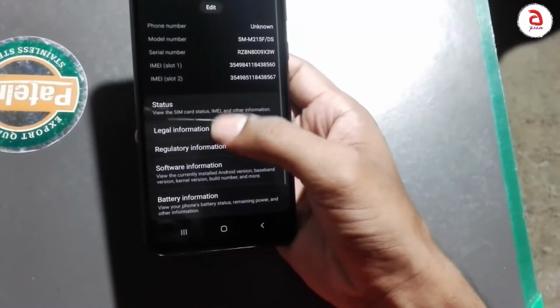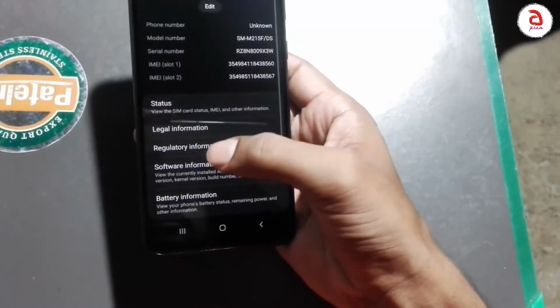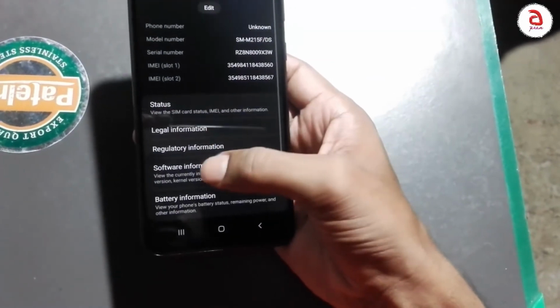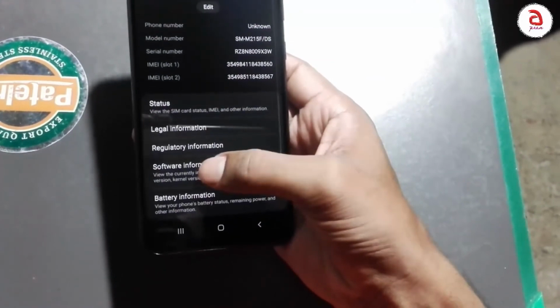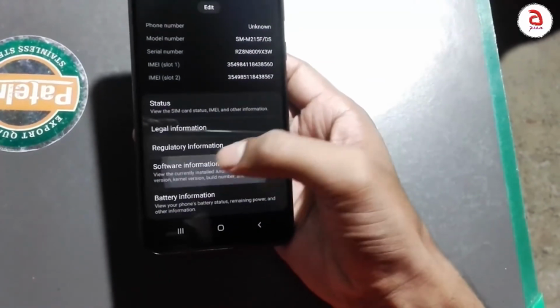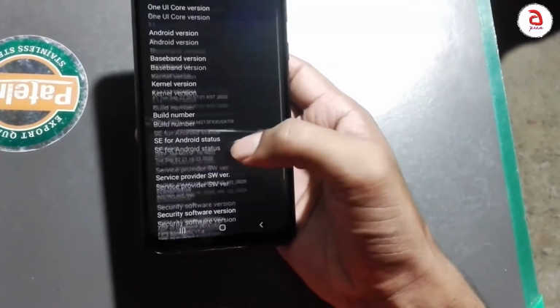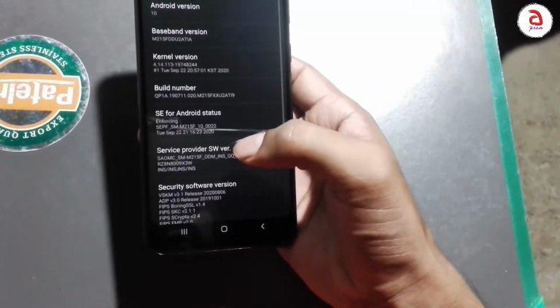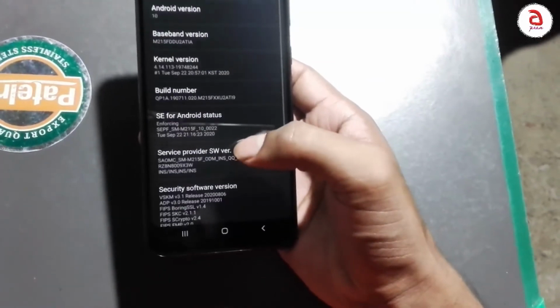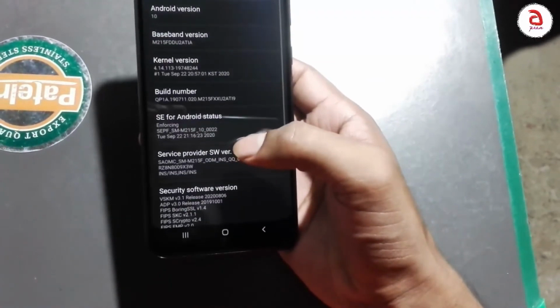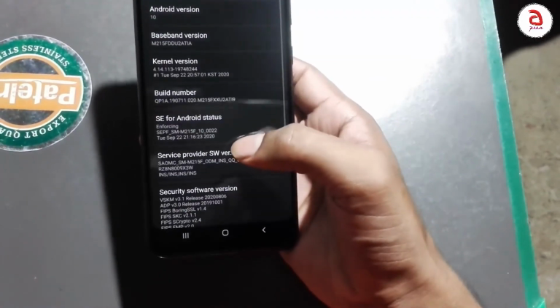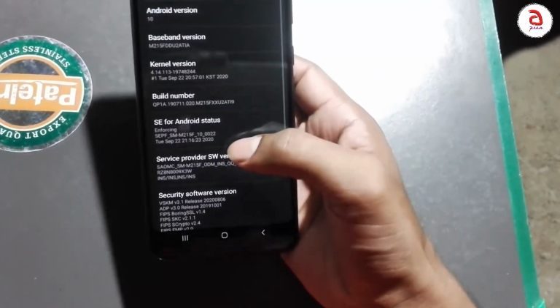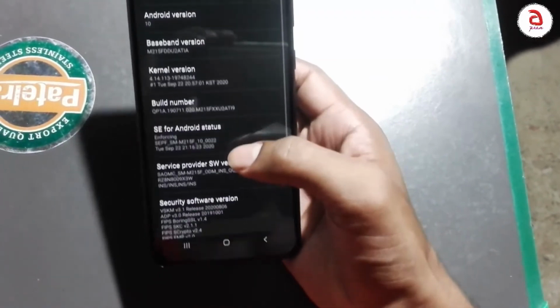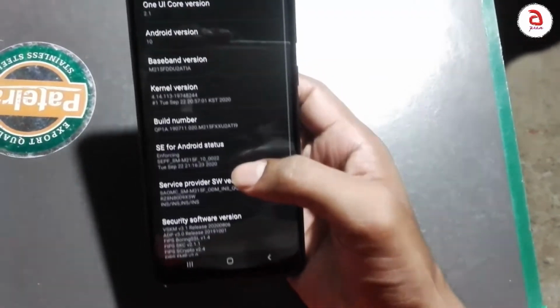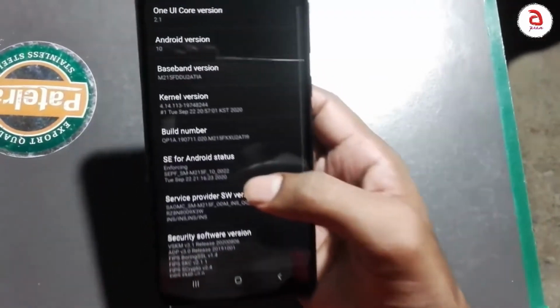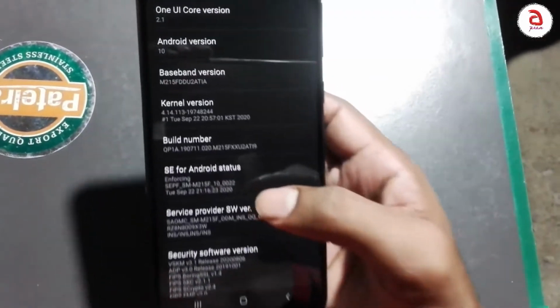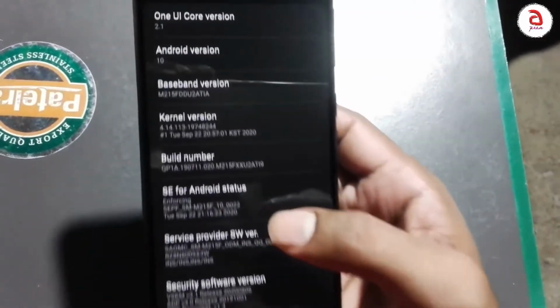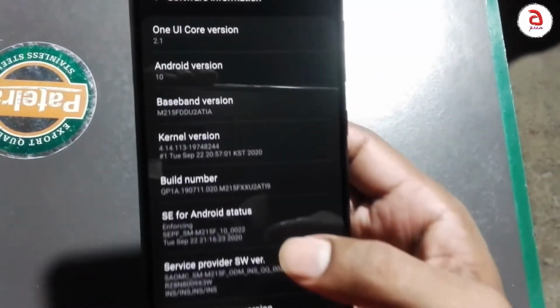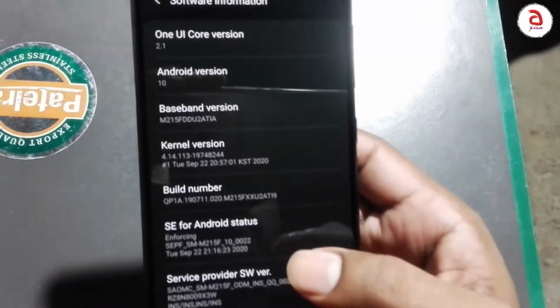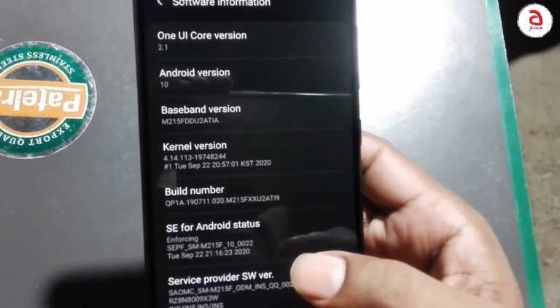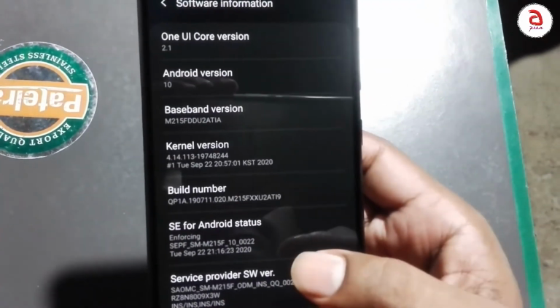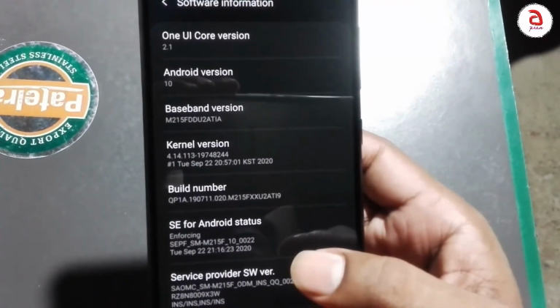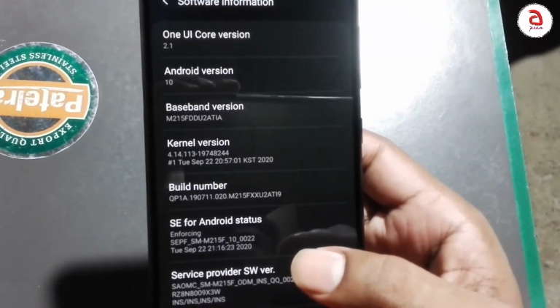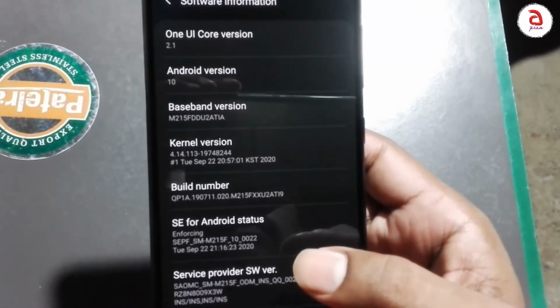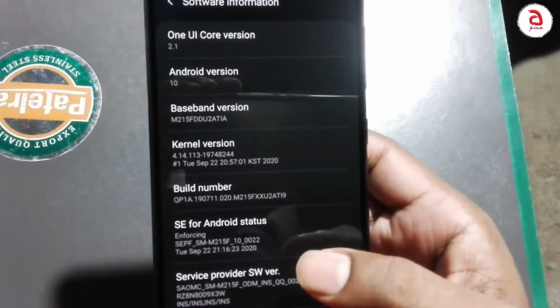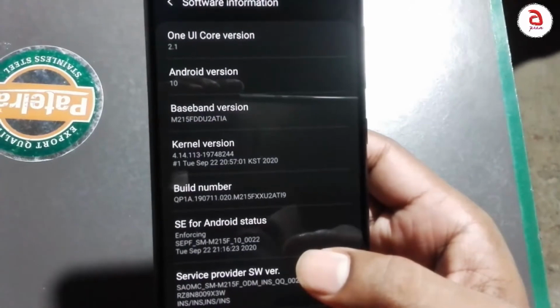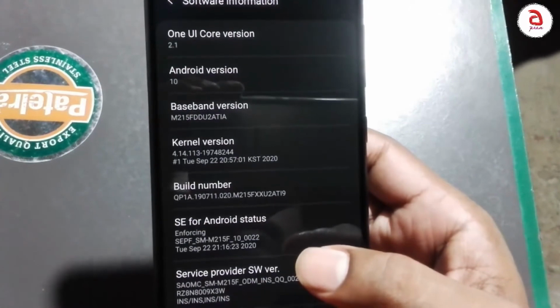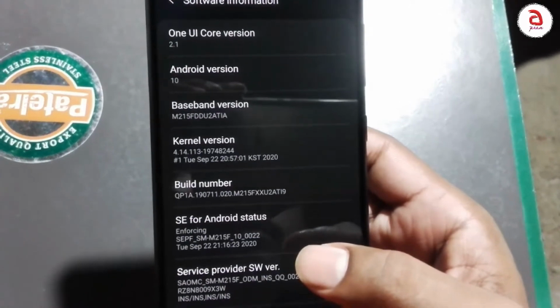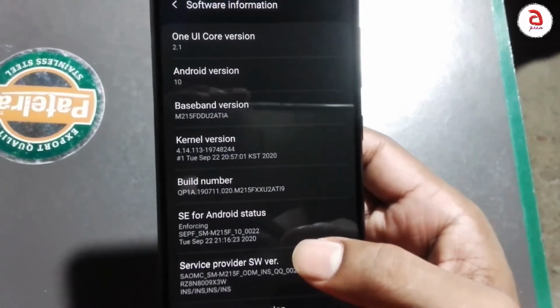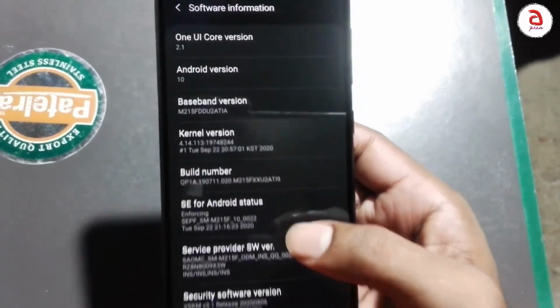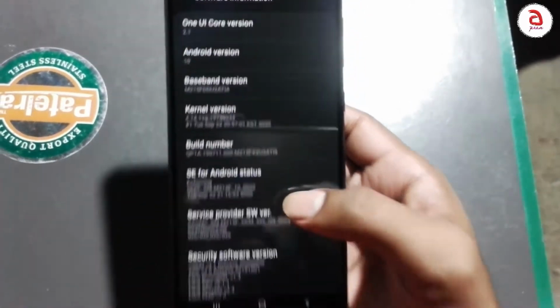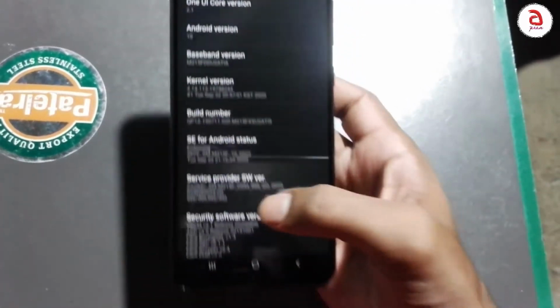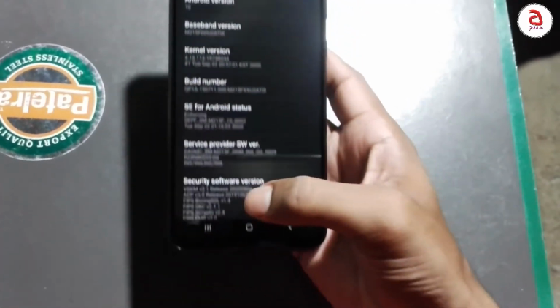This device runs on Android 10 with One UI 2.1 support.